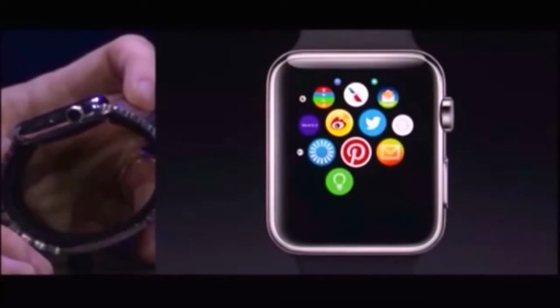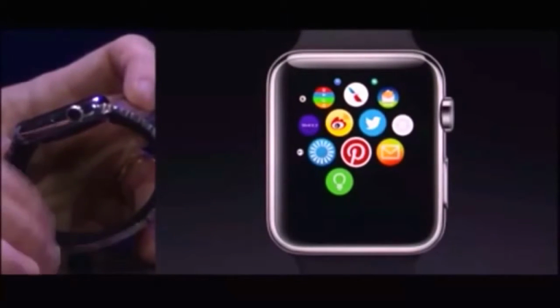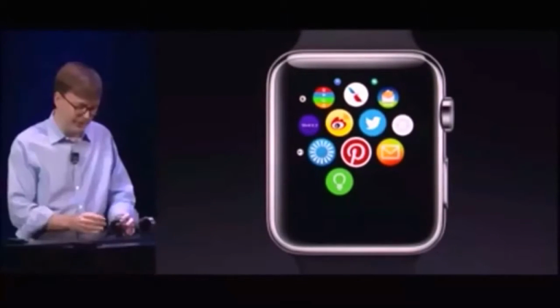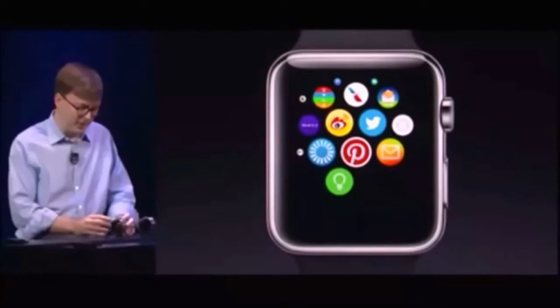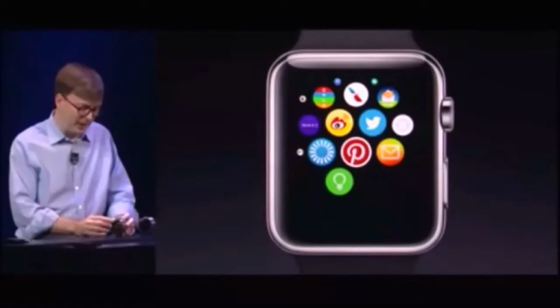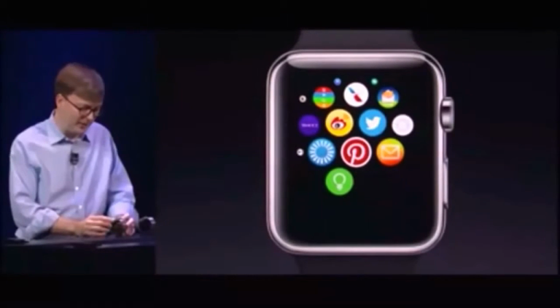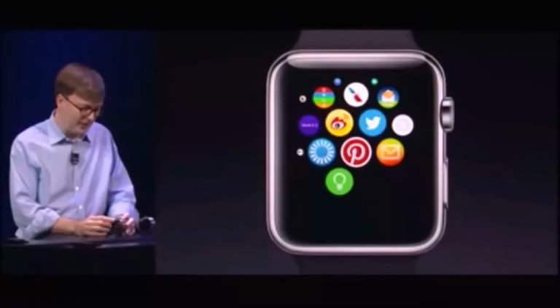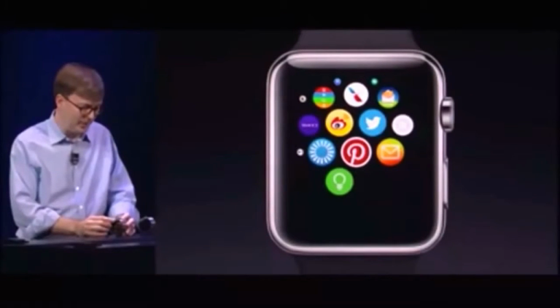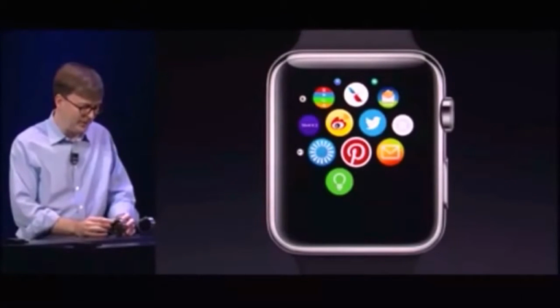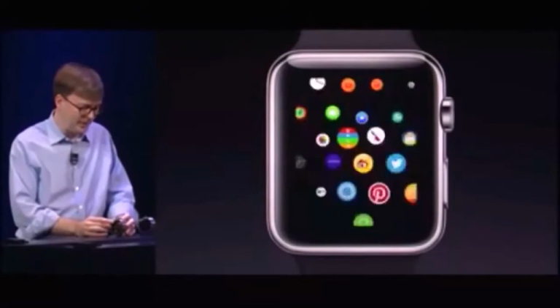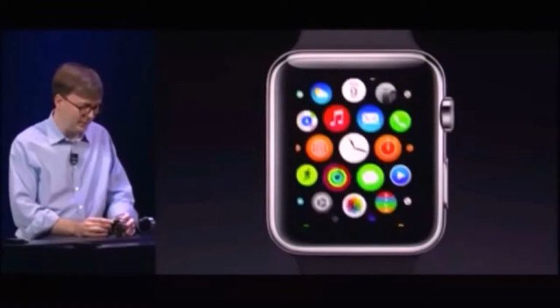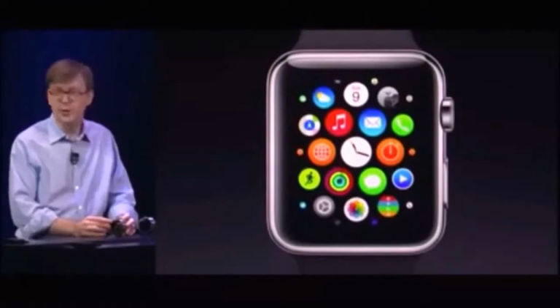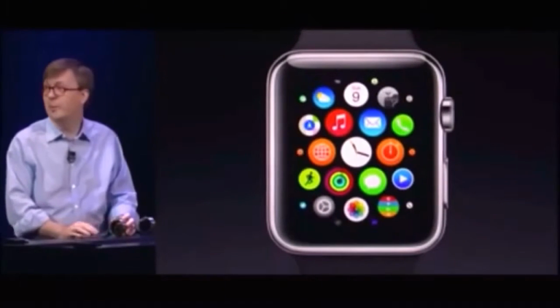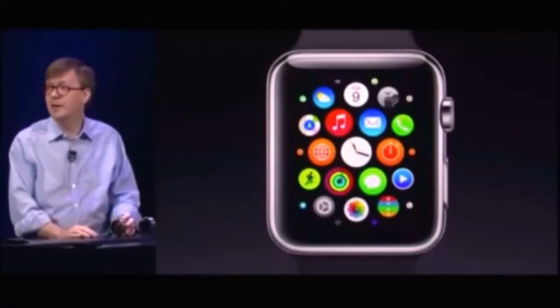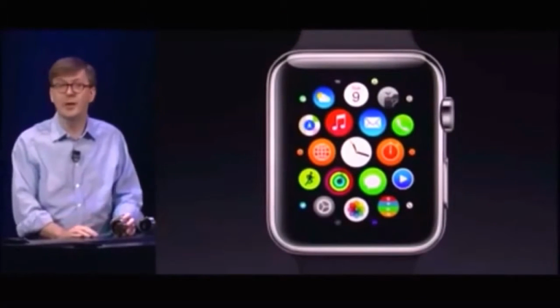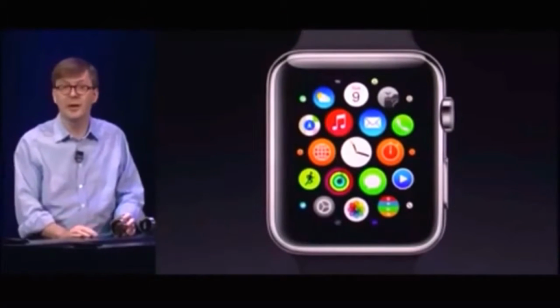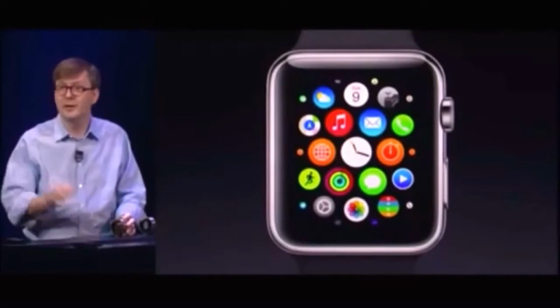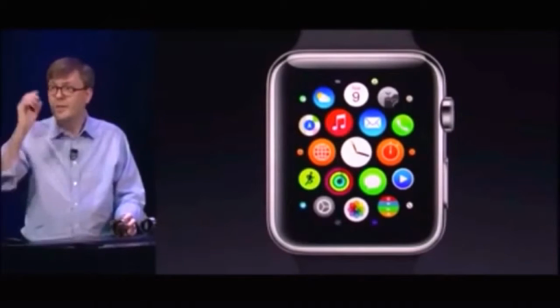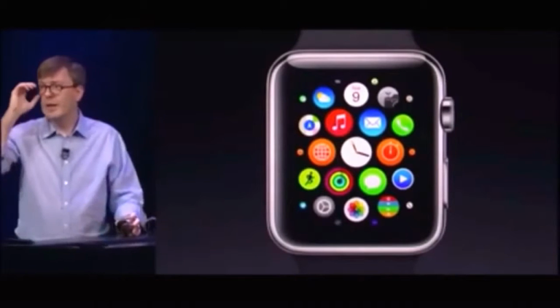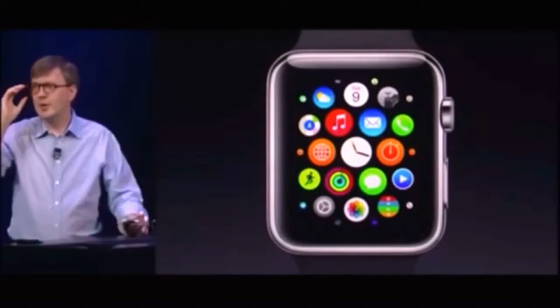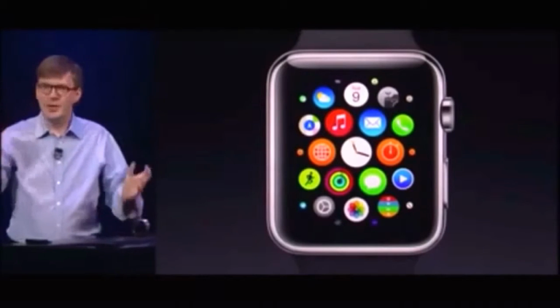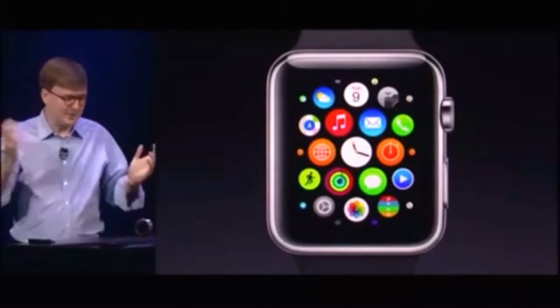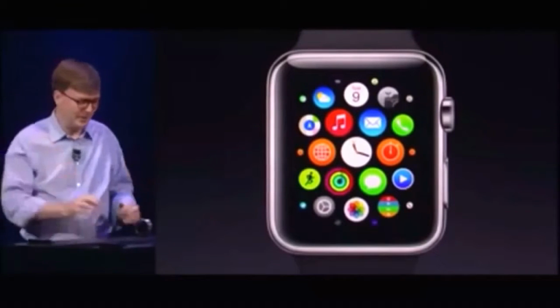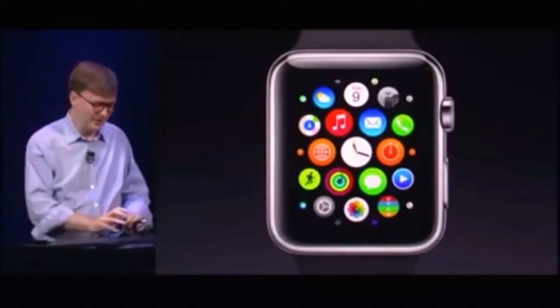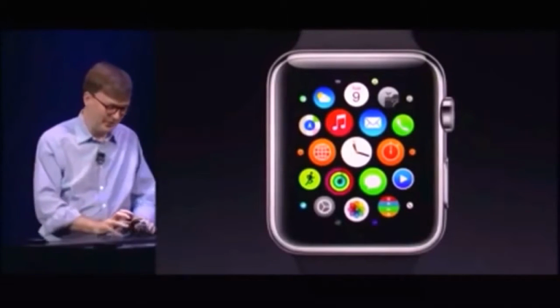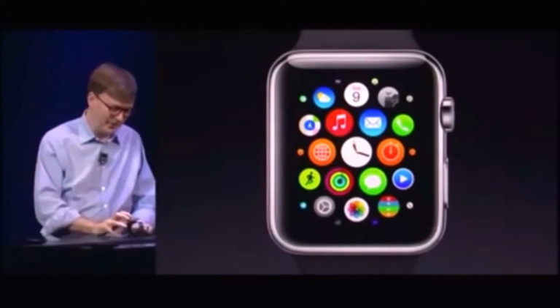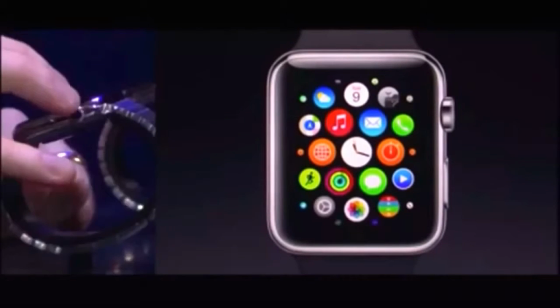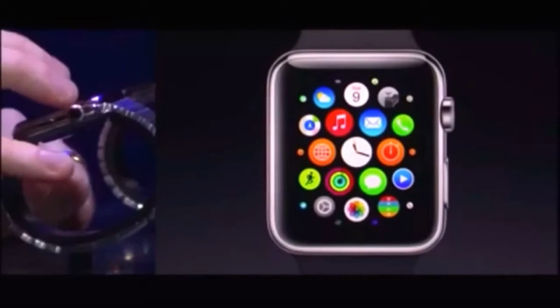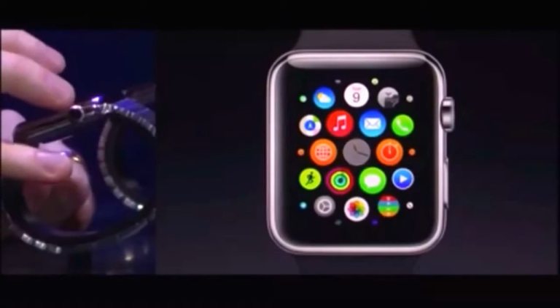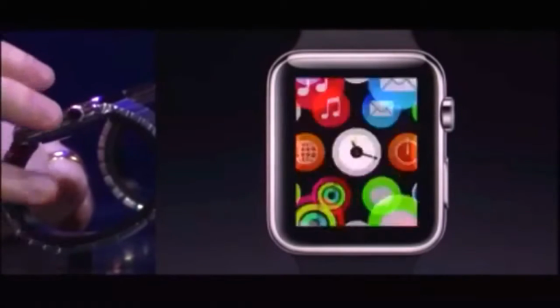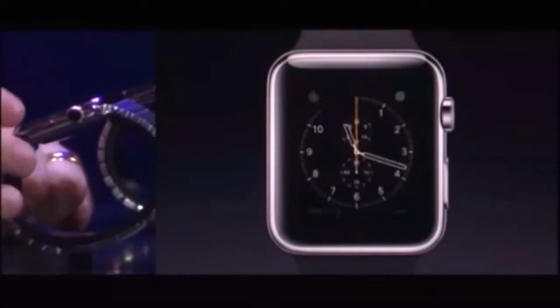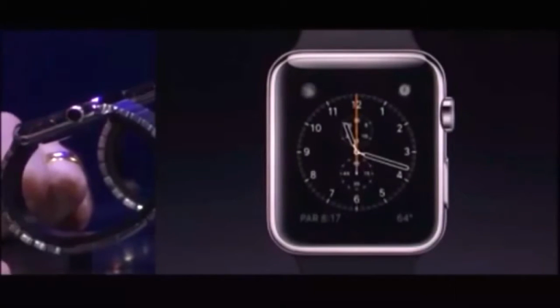And if you'd like to go back to the clock, you press the crown, and it brings you right back to the clock again. Now, to launch apps, it's very simple, of course. You just tap on one of them. Here's the clock.